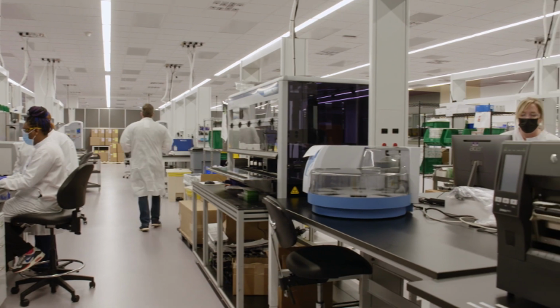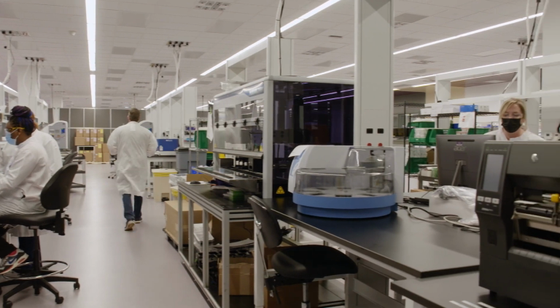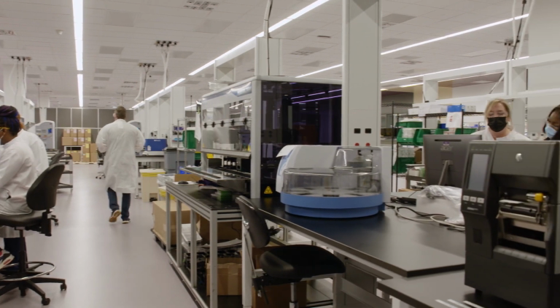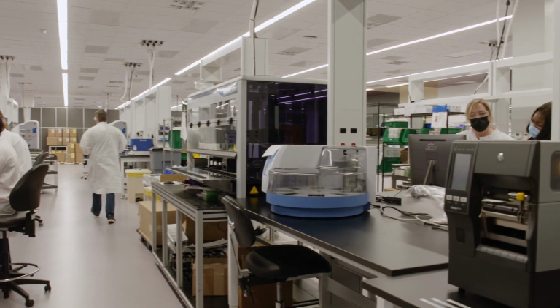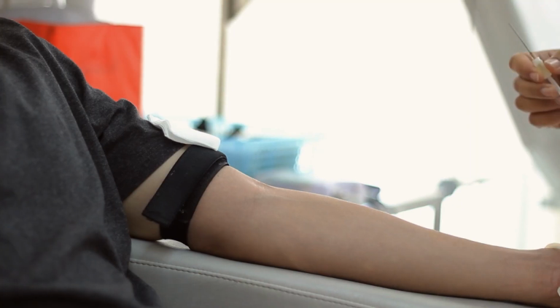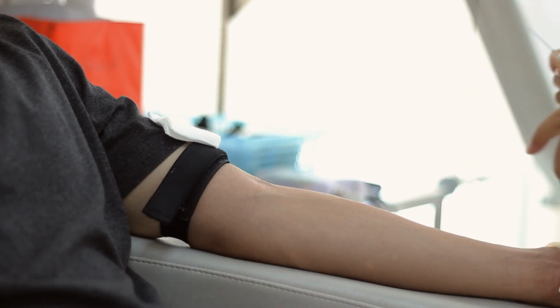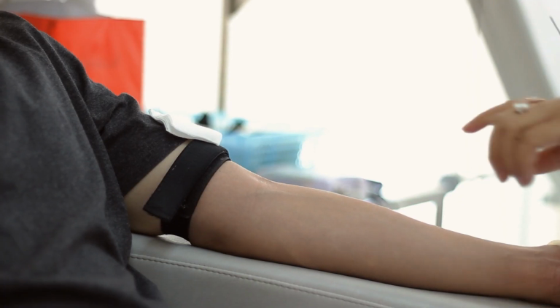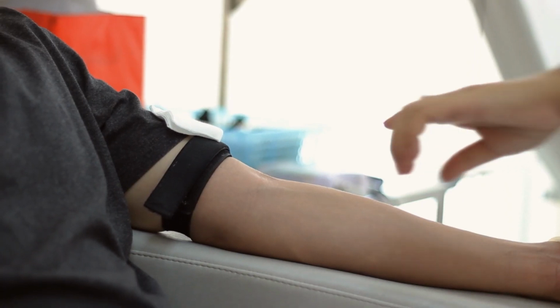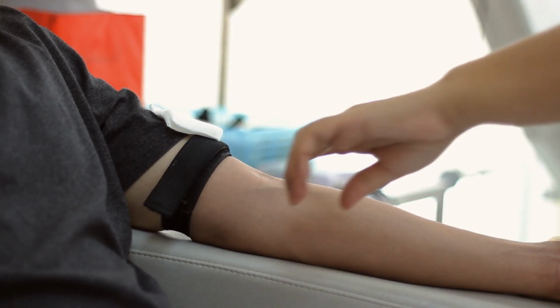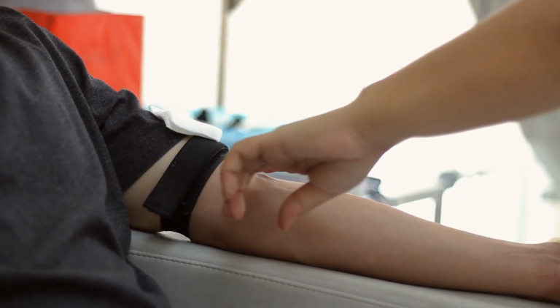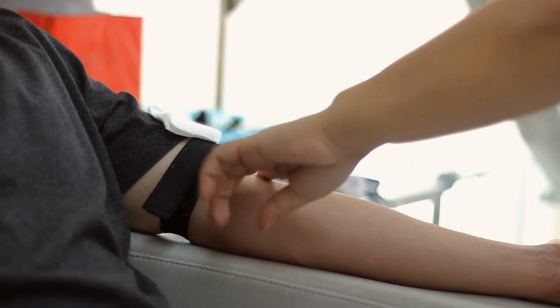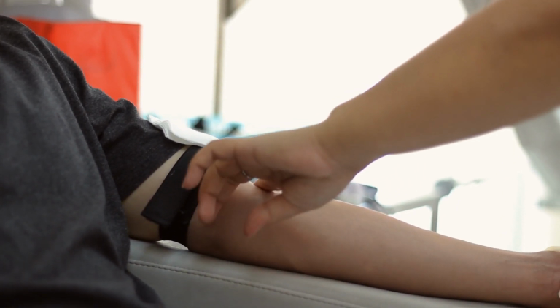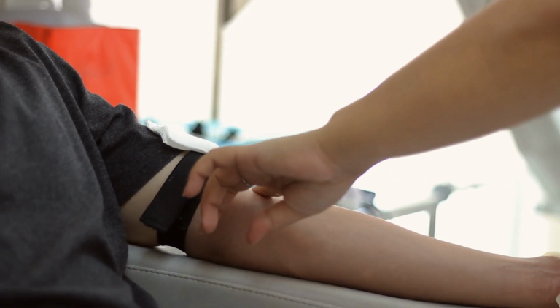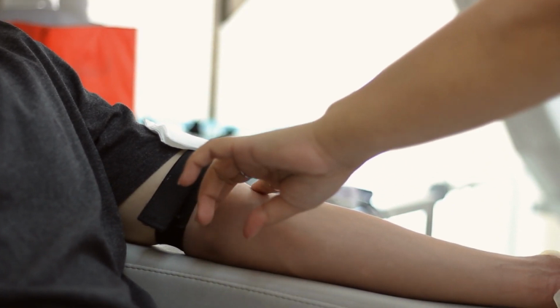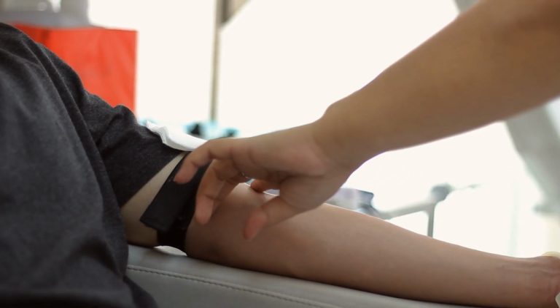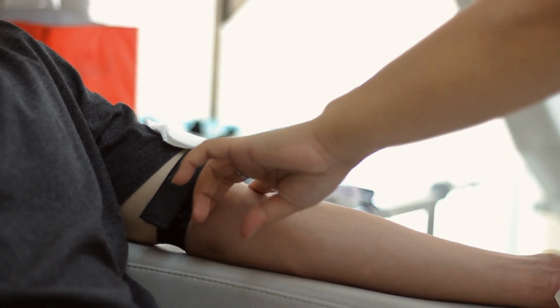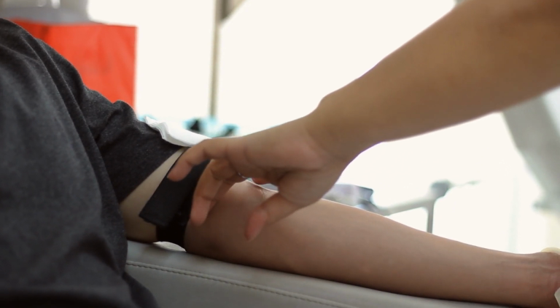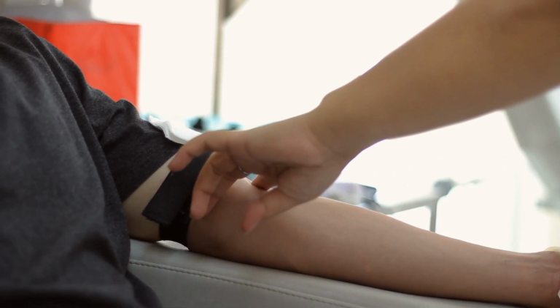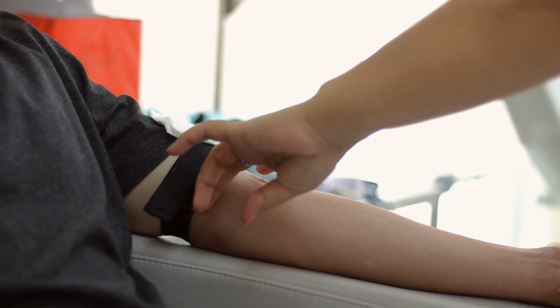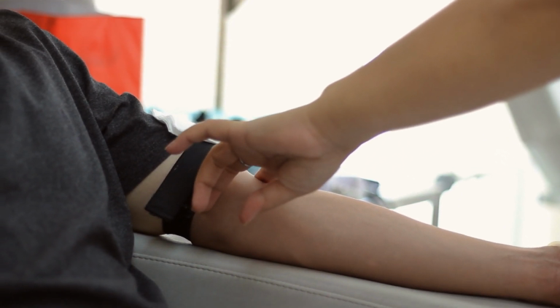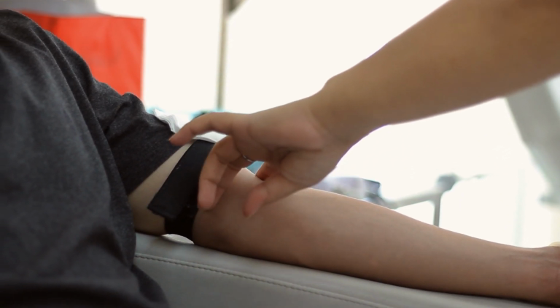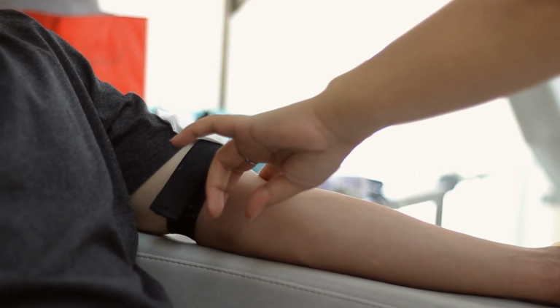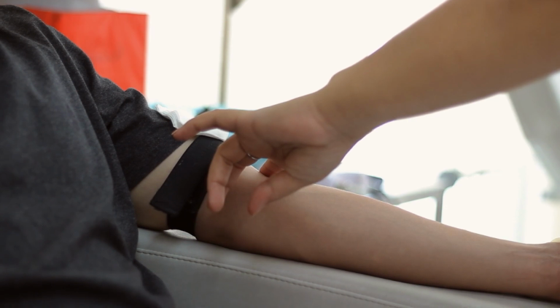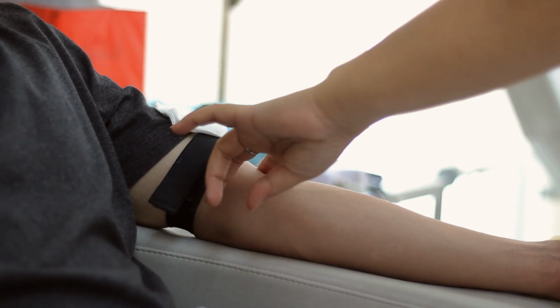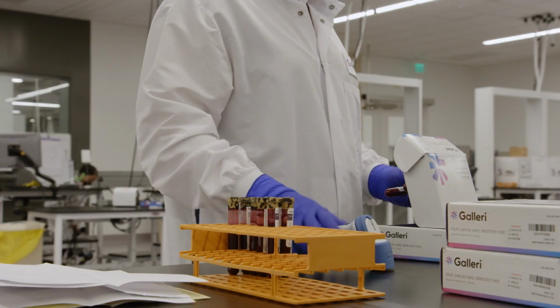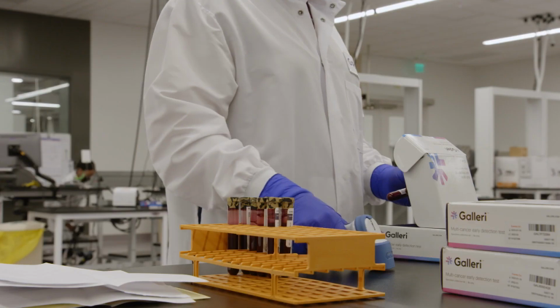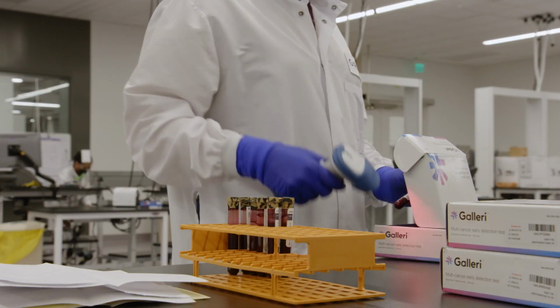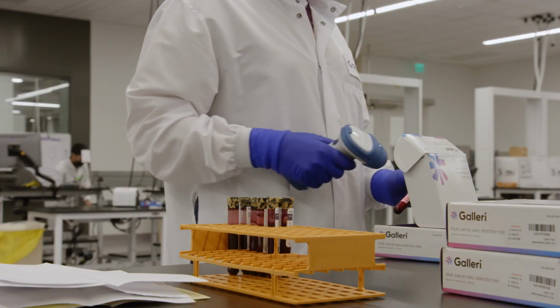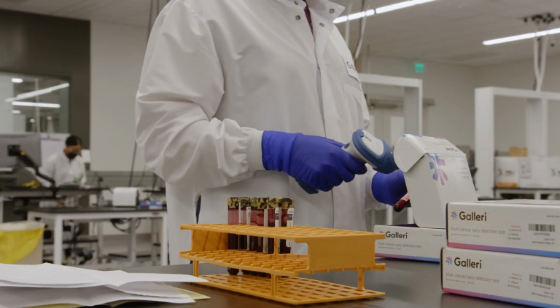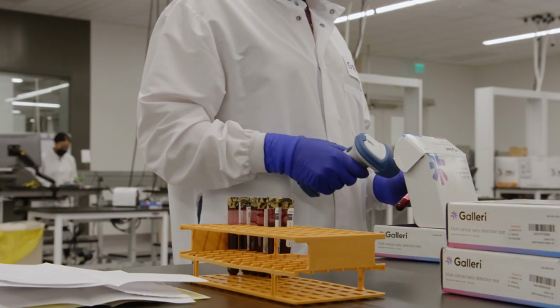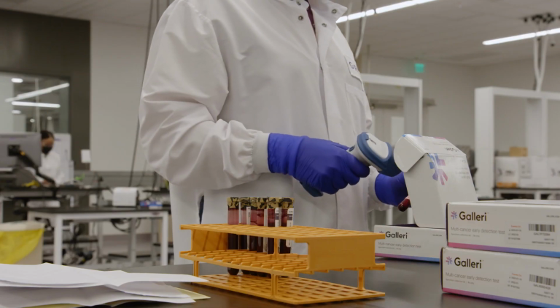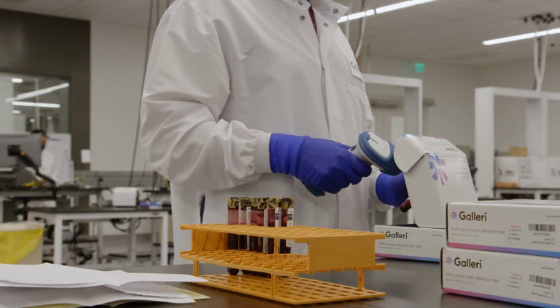After a simple blood draw from the patient, the Galleri collection kit containing the sample is shipped directly to Grail's laboratory for processing.